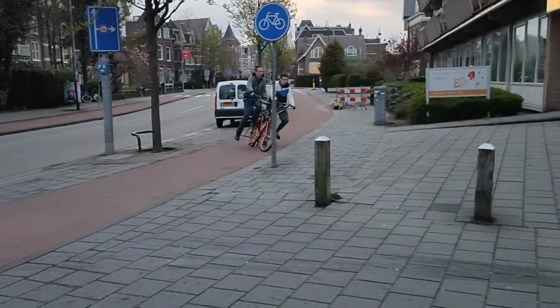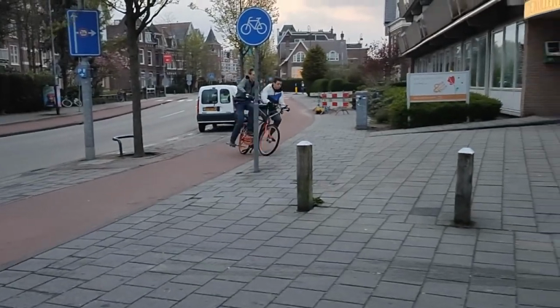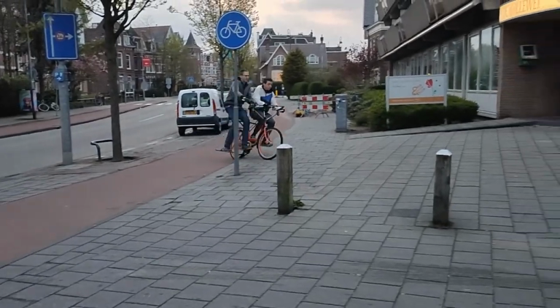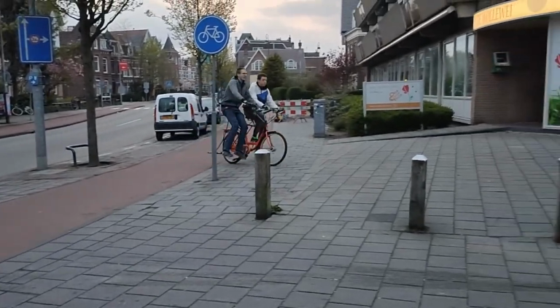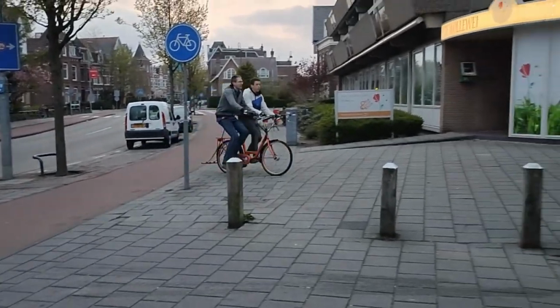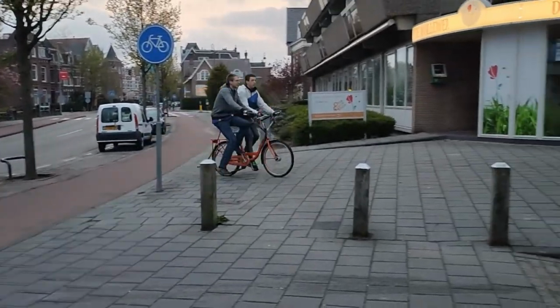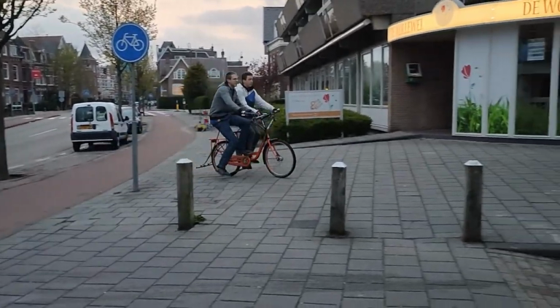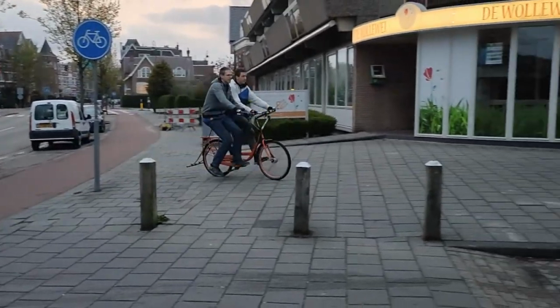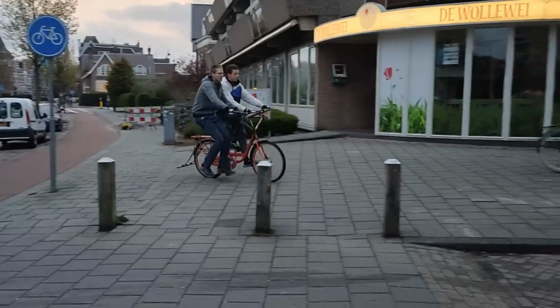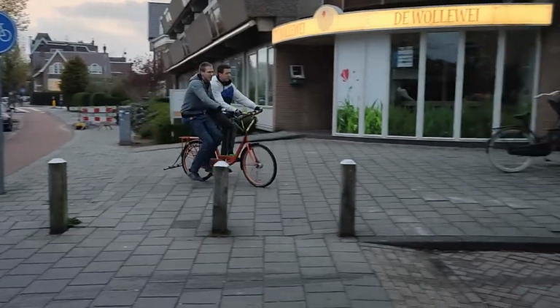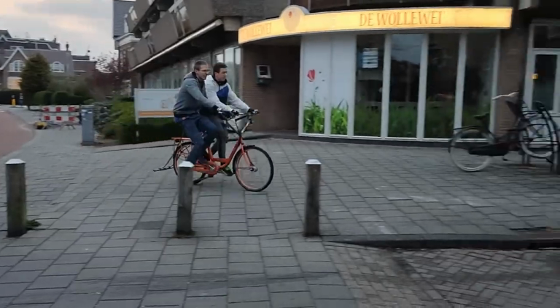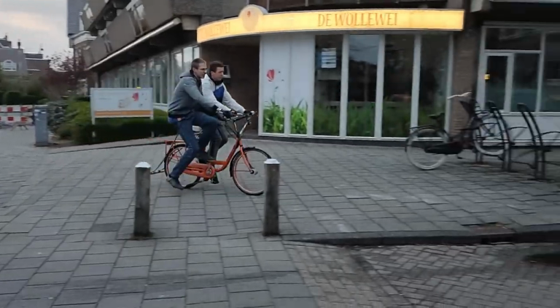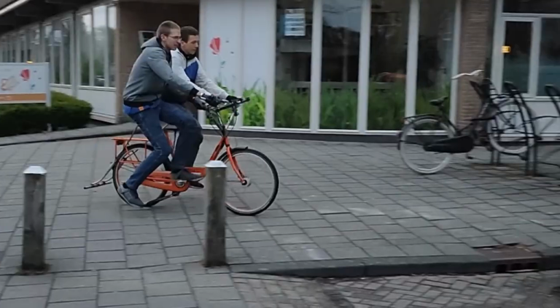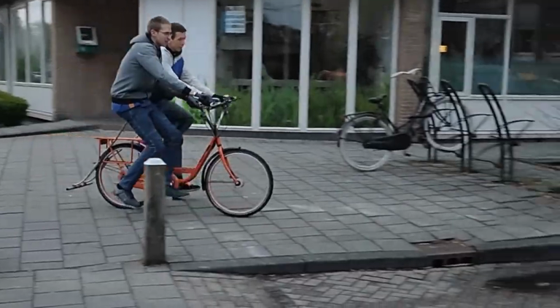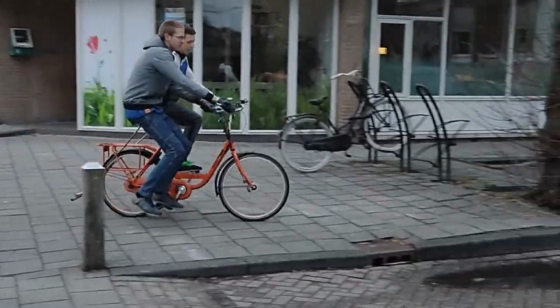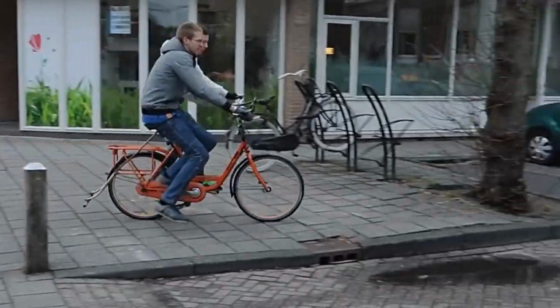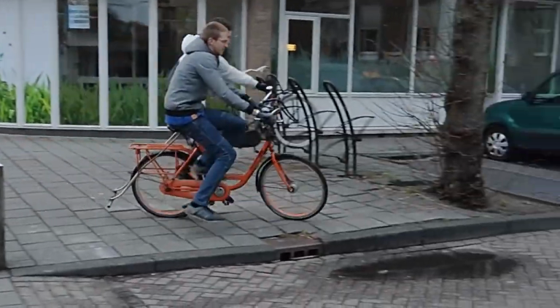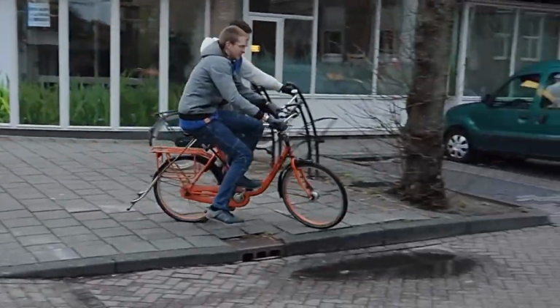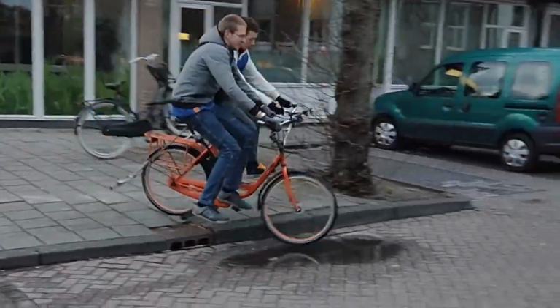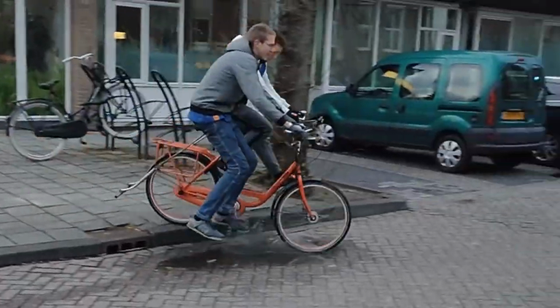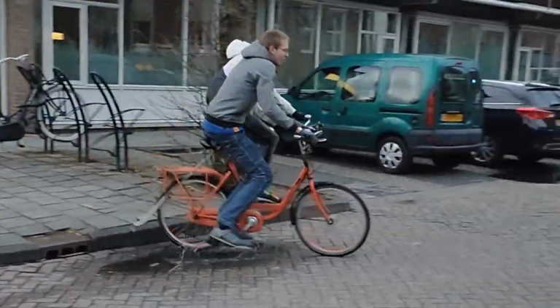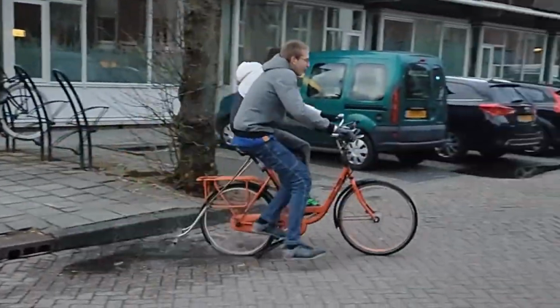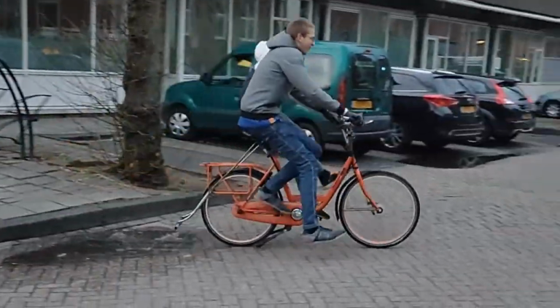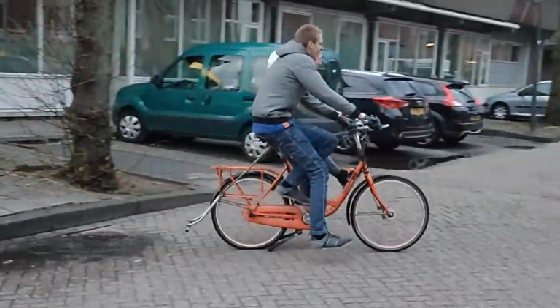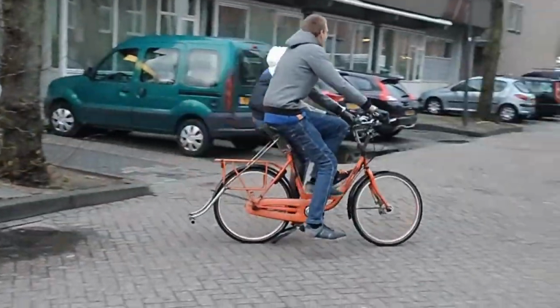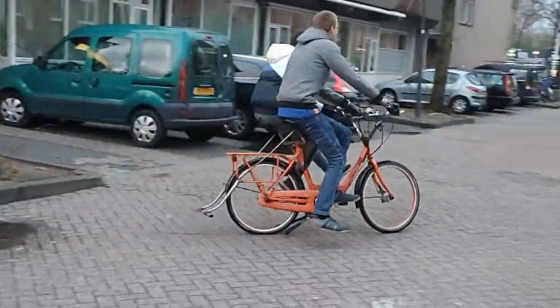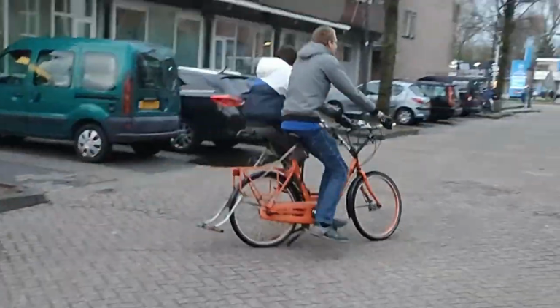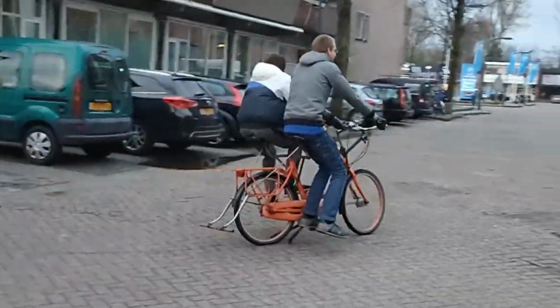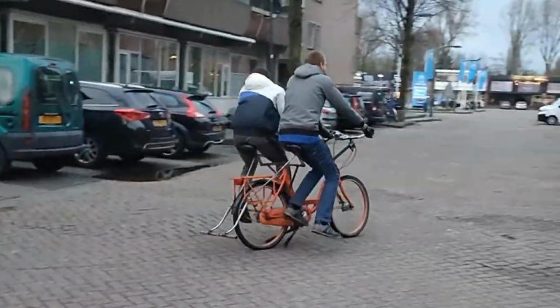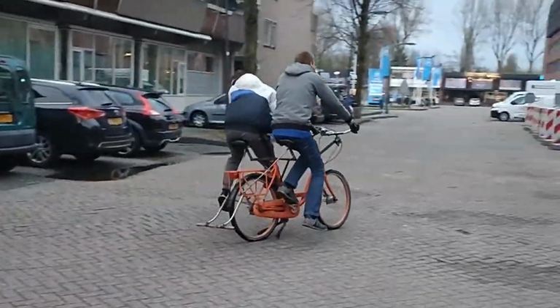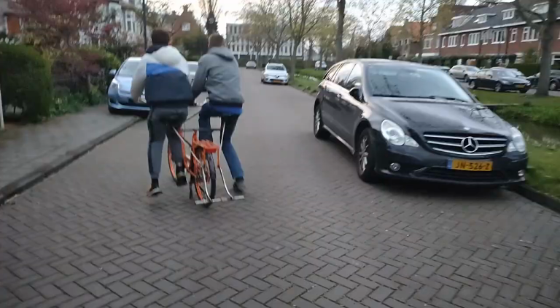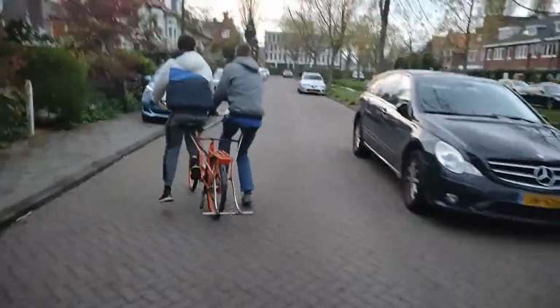Oh yeah, also we did an impact test on the rim, which went well.